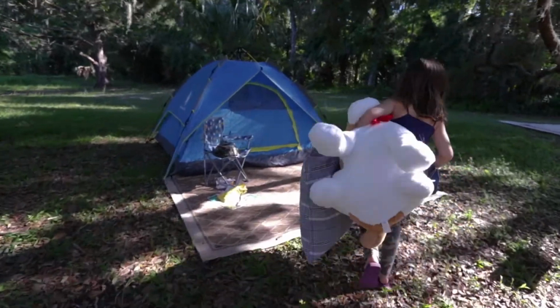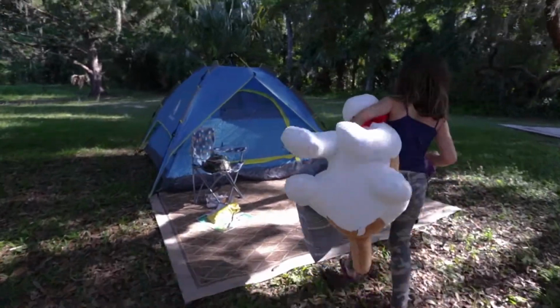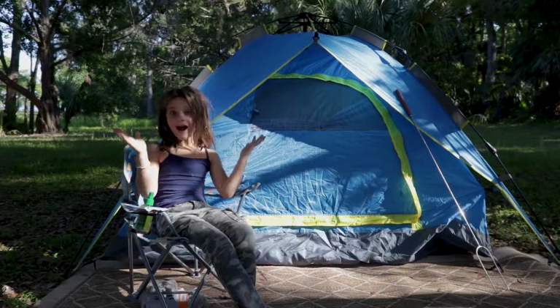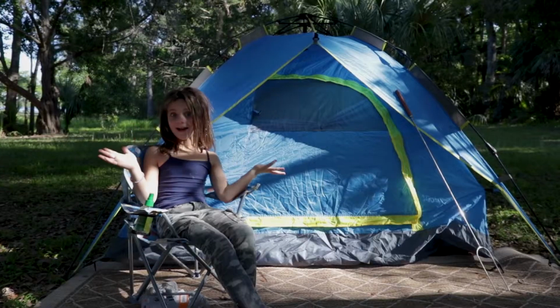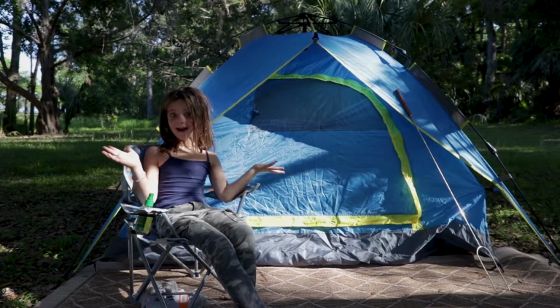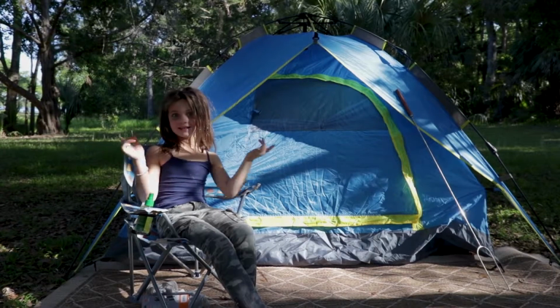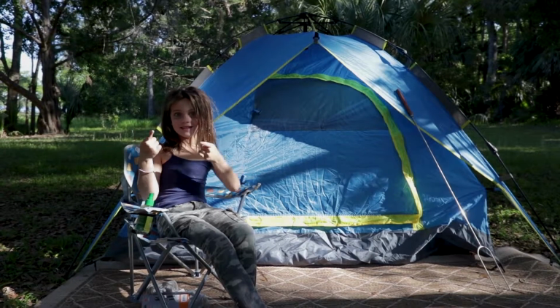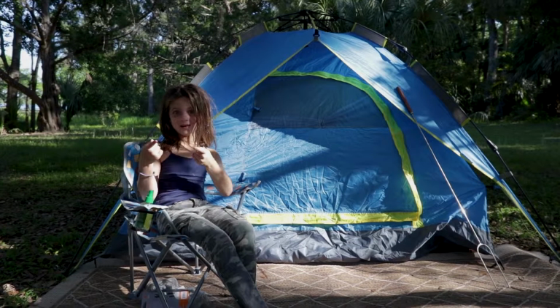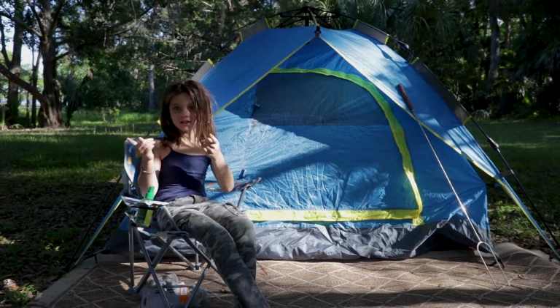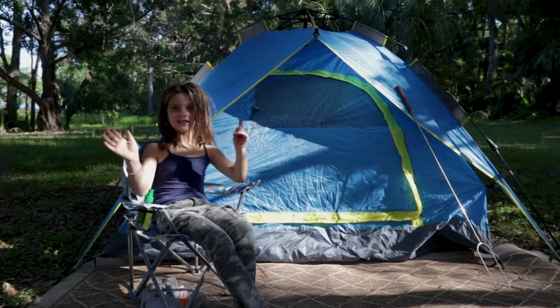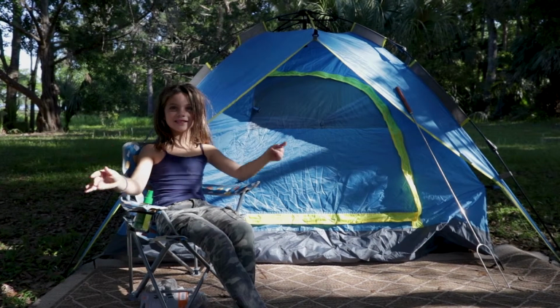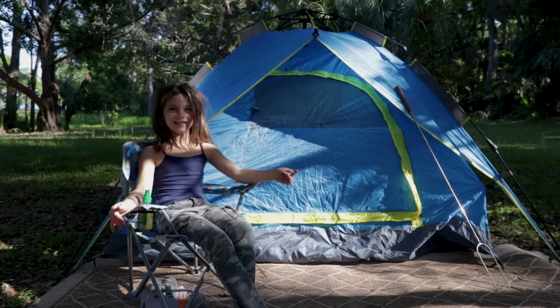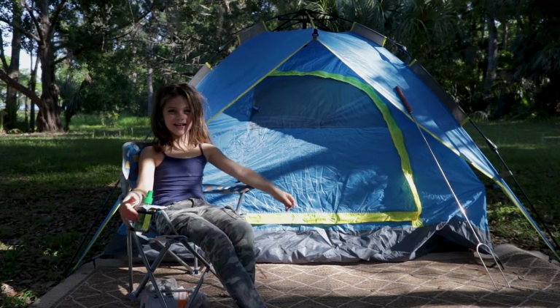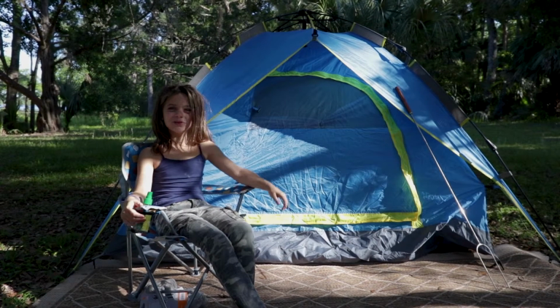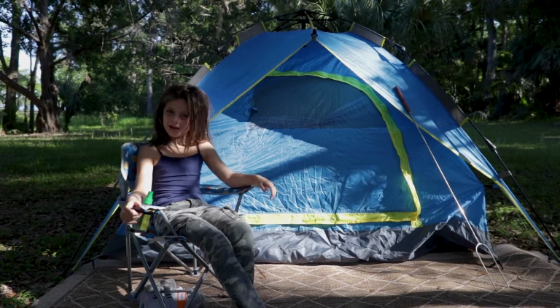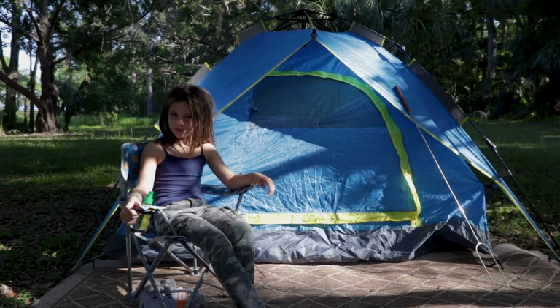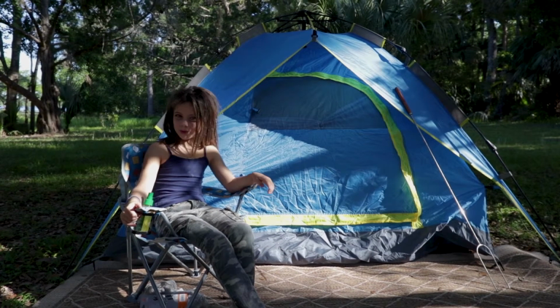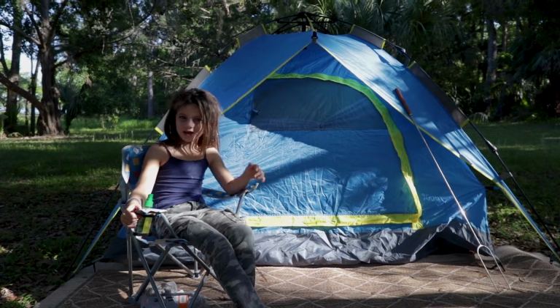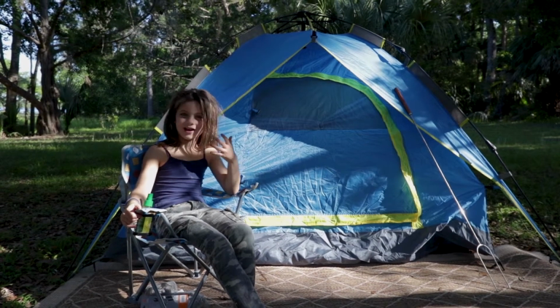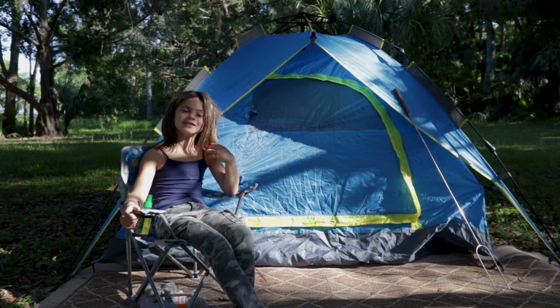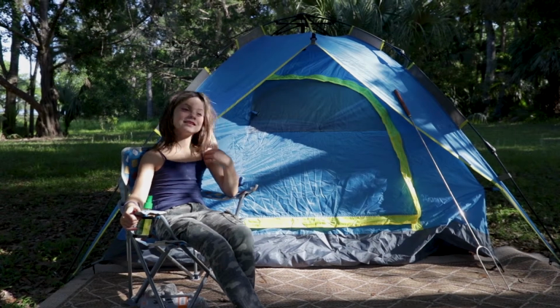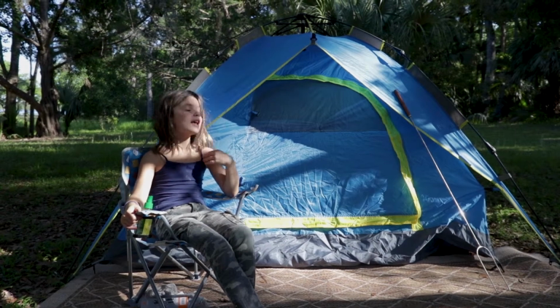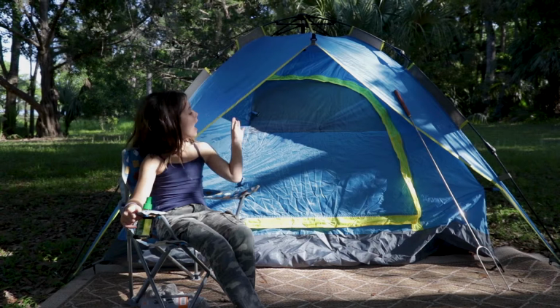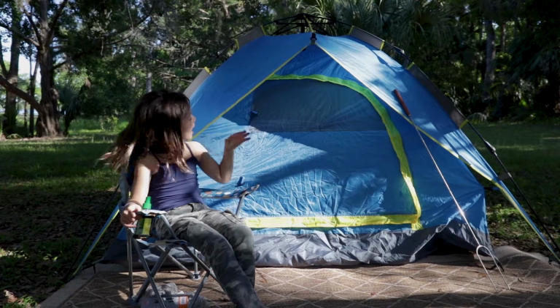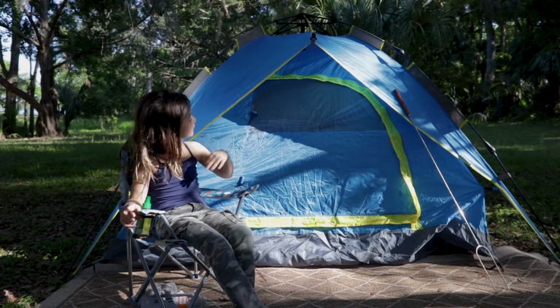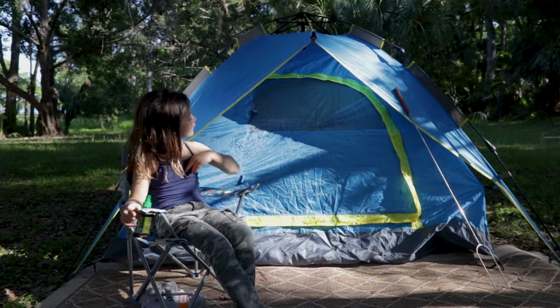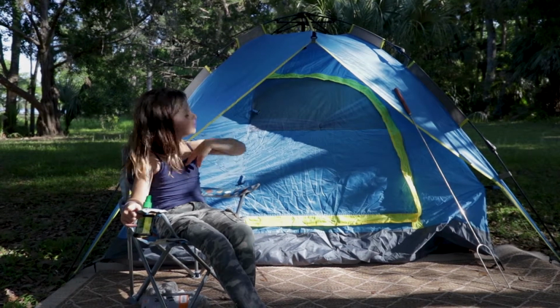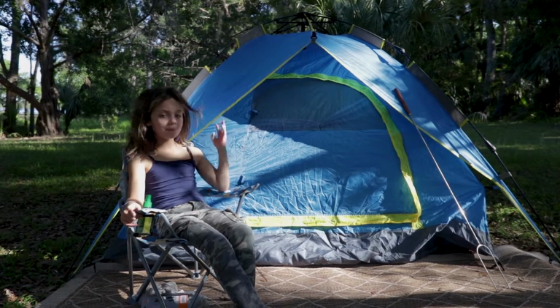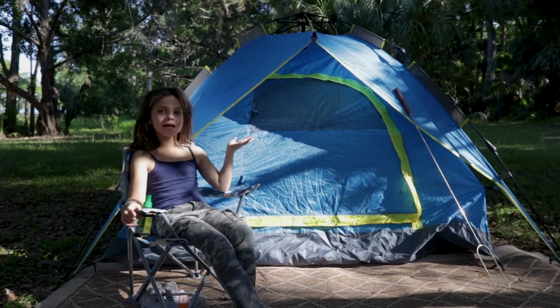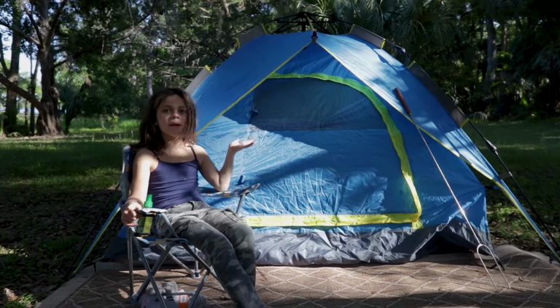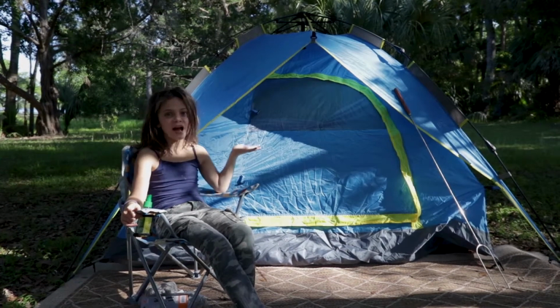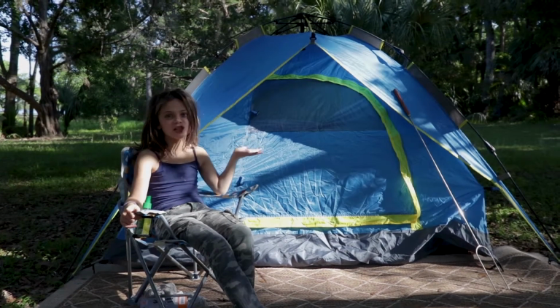Hi guys, today you're watching Sundays with Victoria and today I'm gonna be going camping in my backyard.